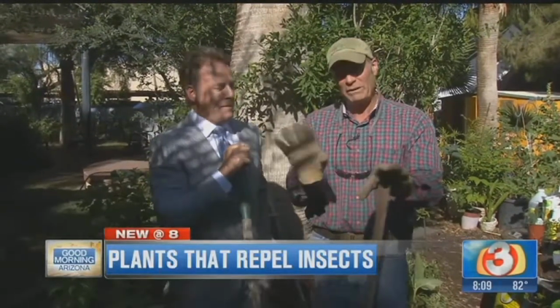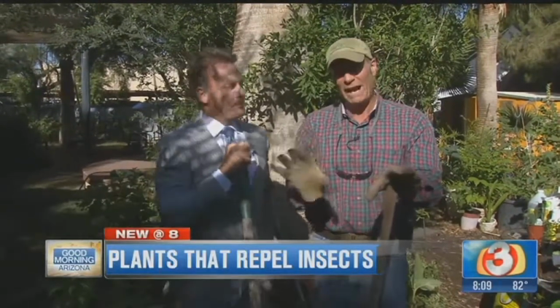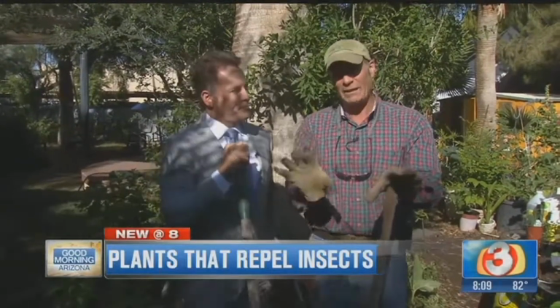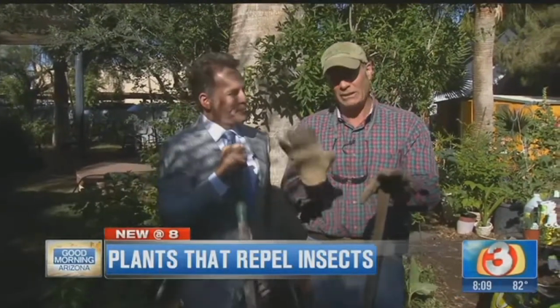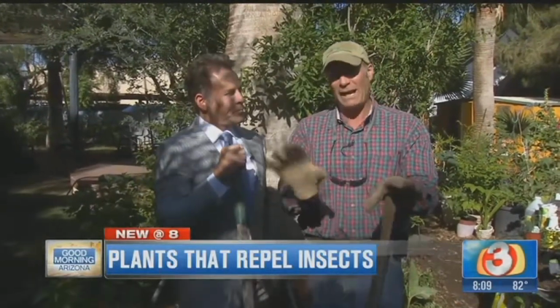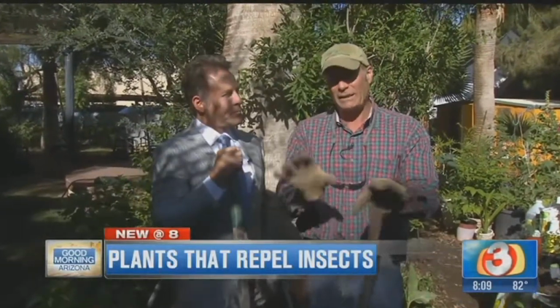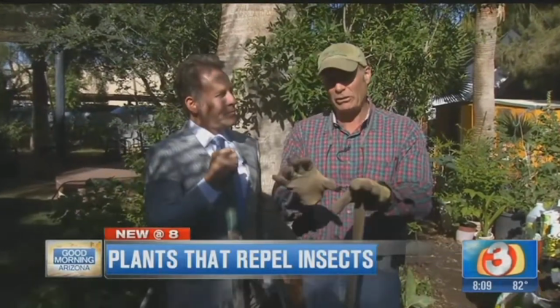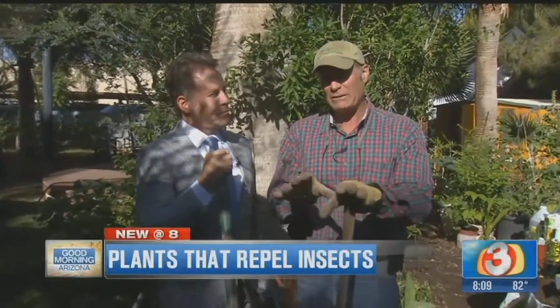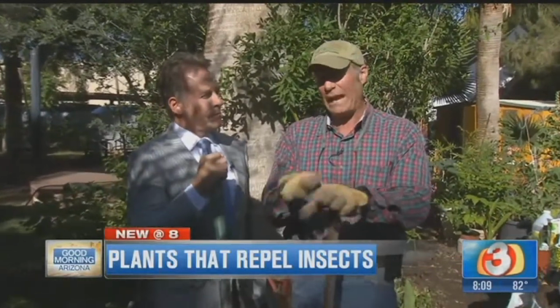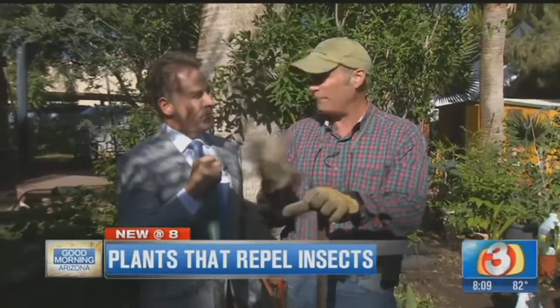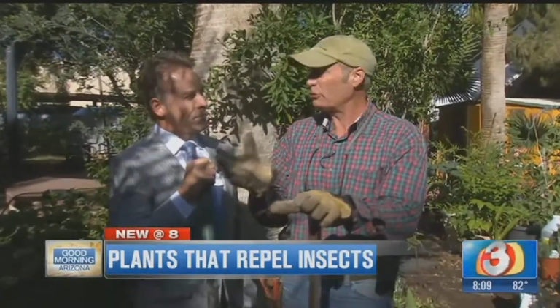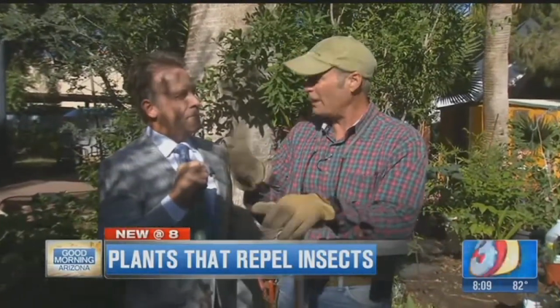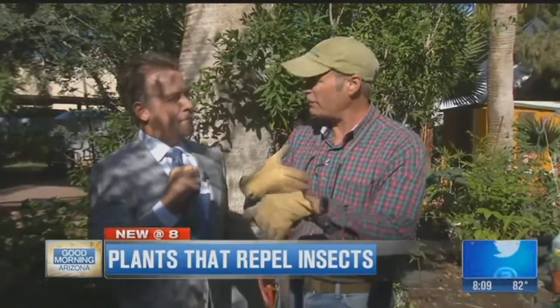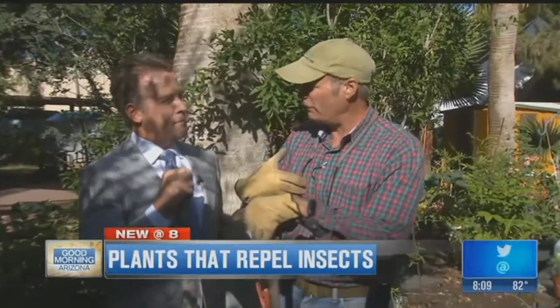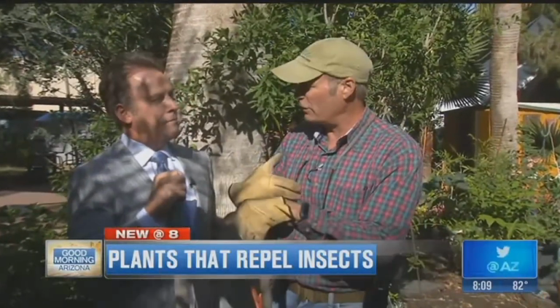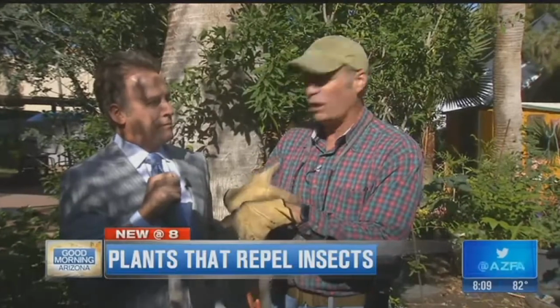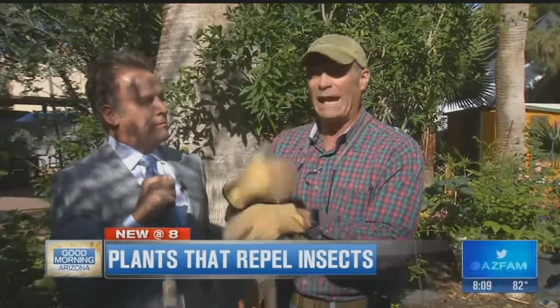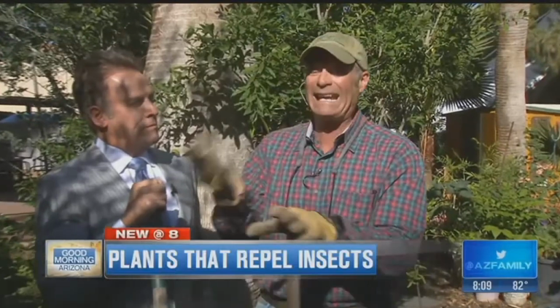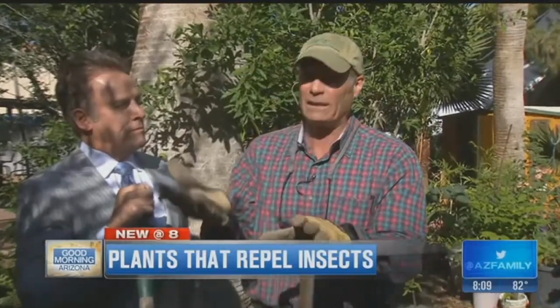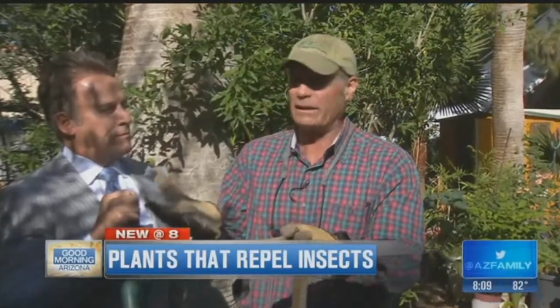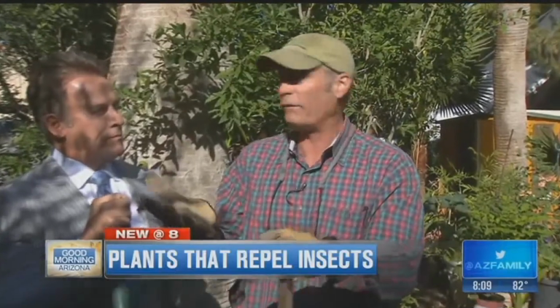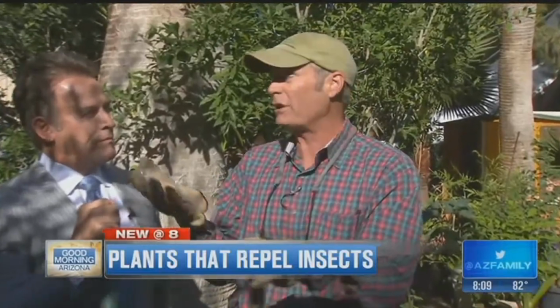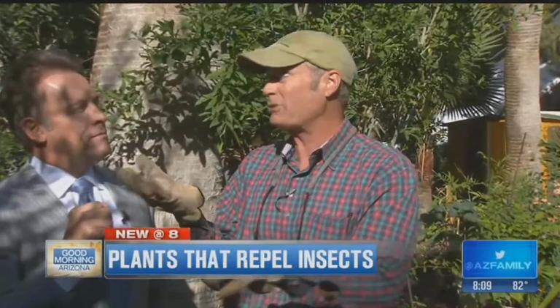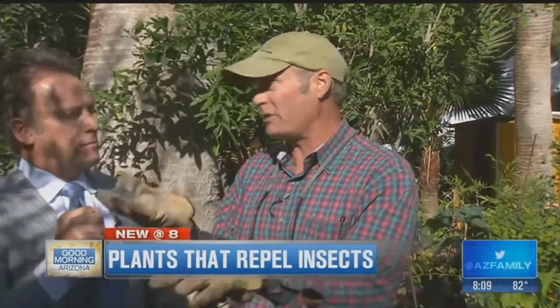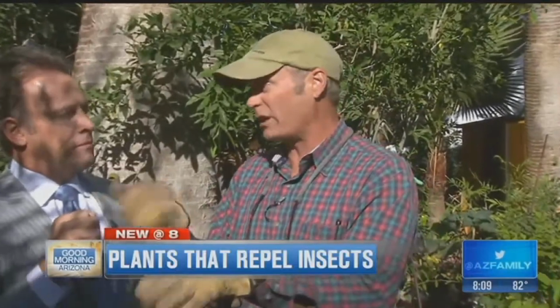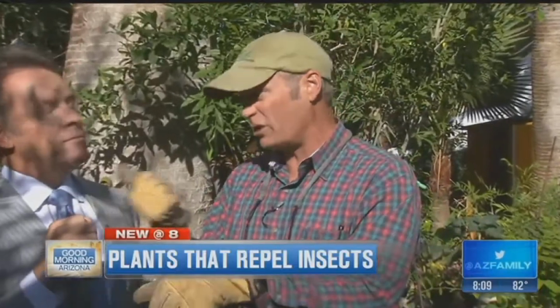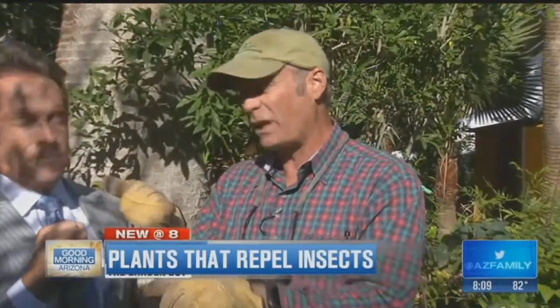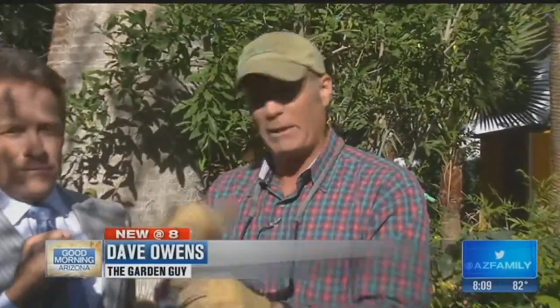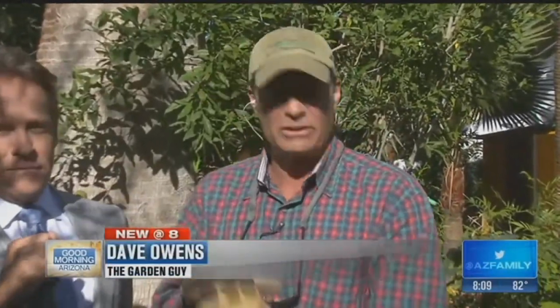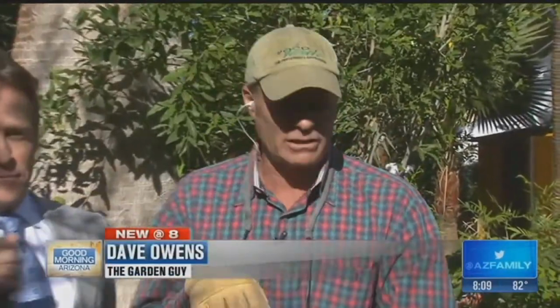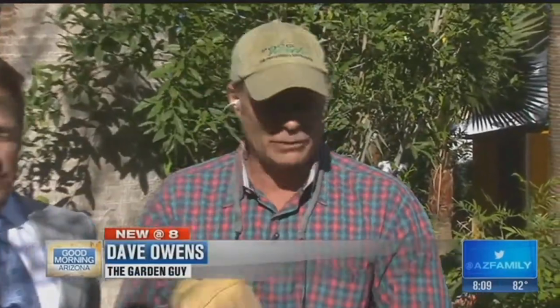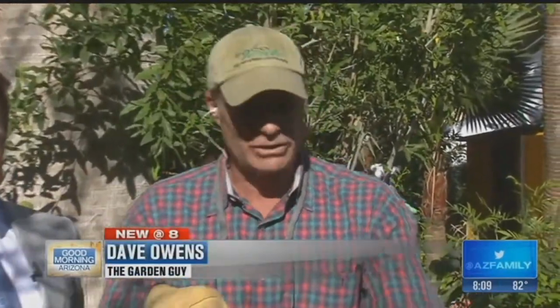What we've got is a lot of different types of animals that like to invade our garden, and a lot of different types of insects. Let's talk about insects first.